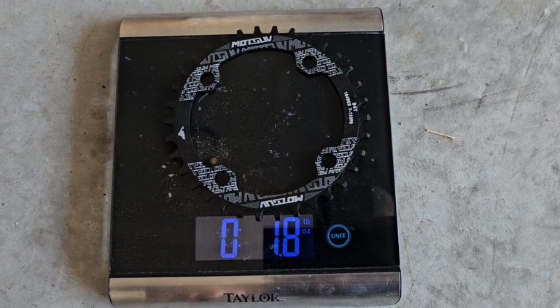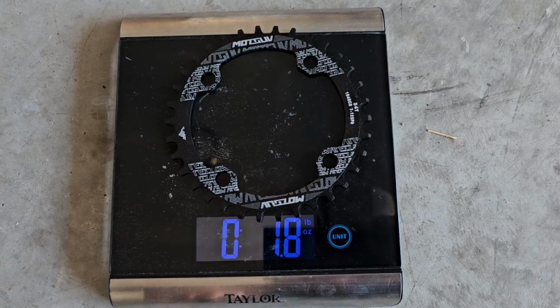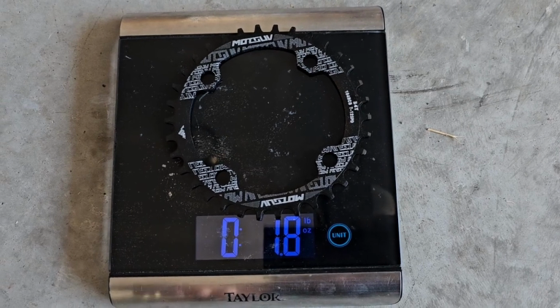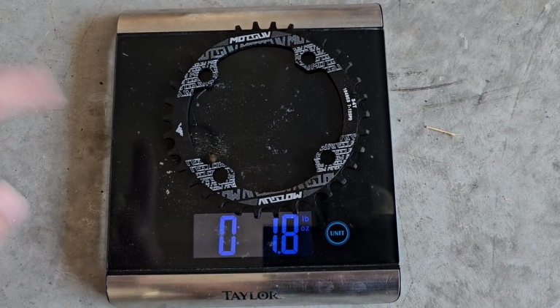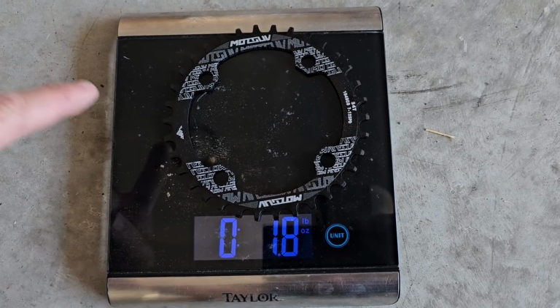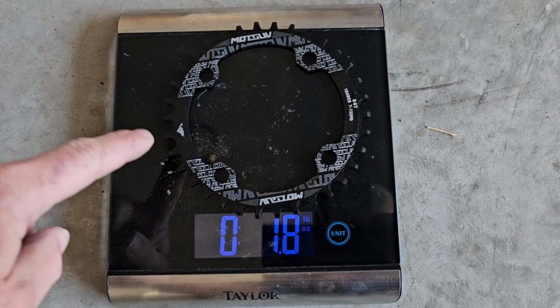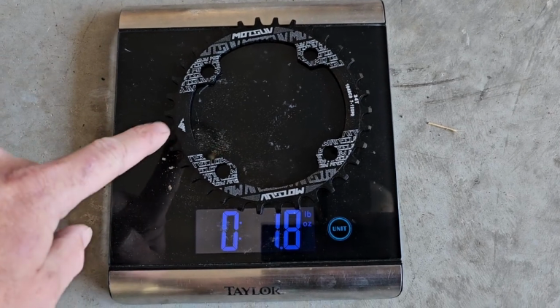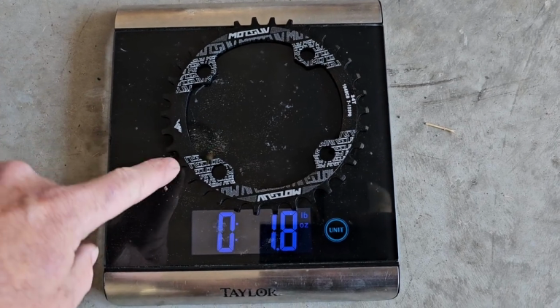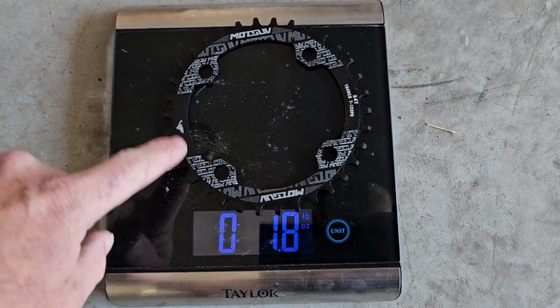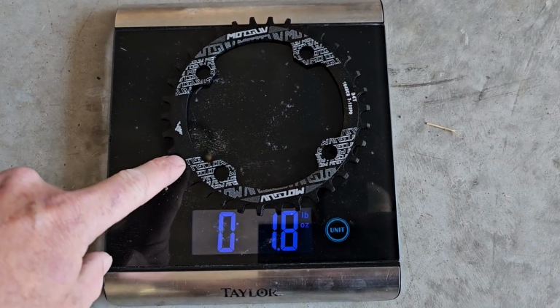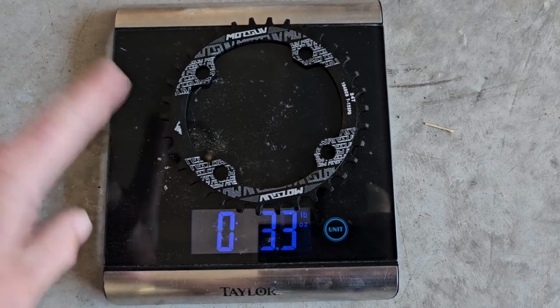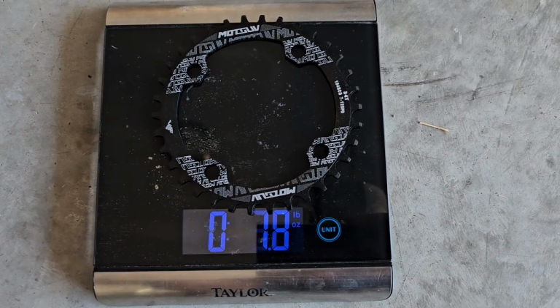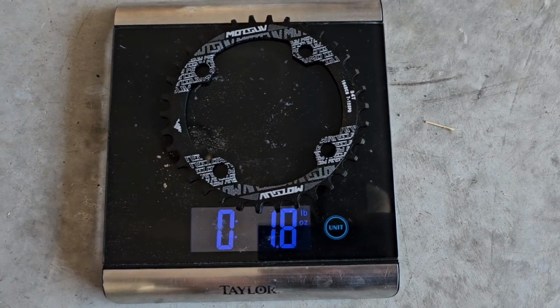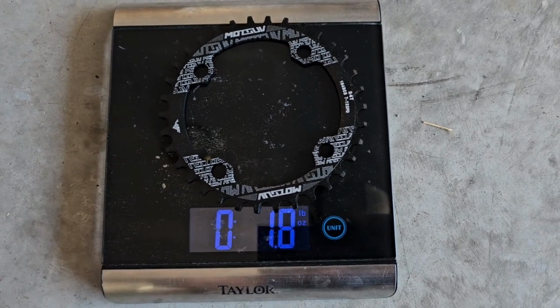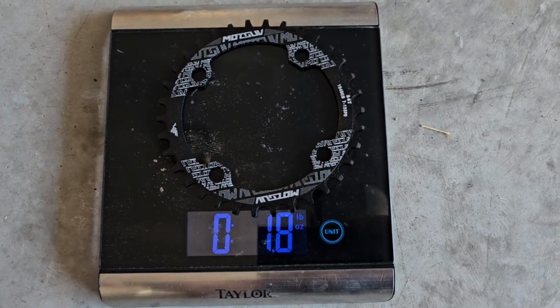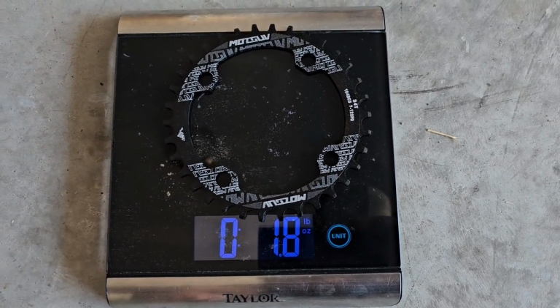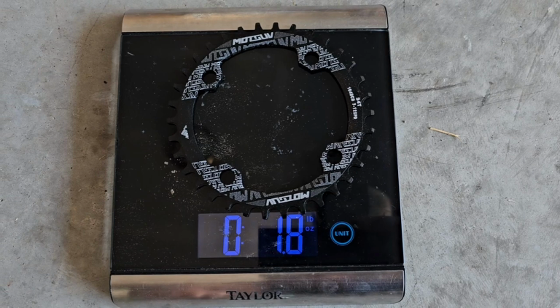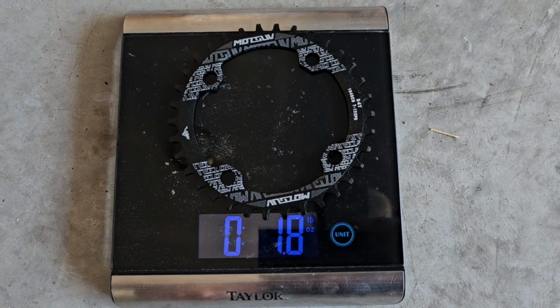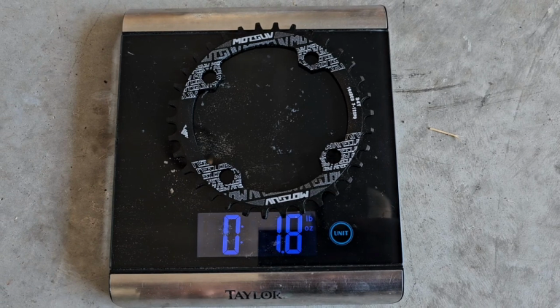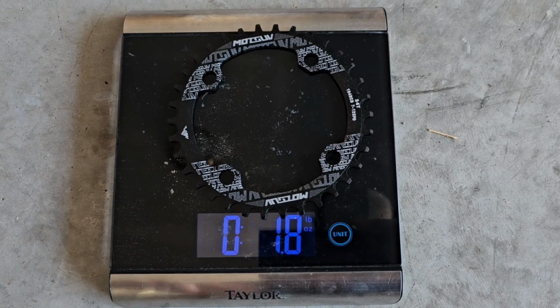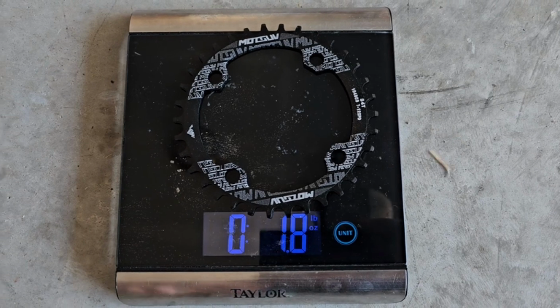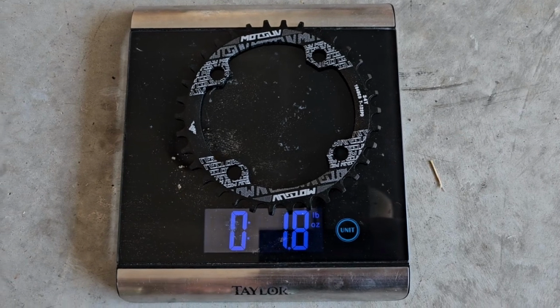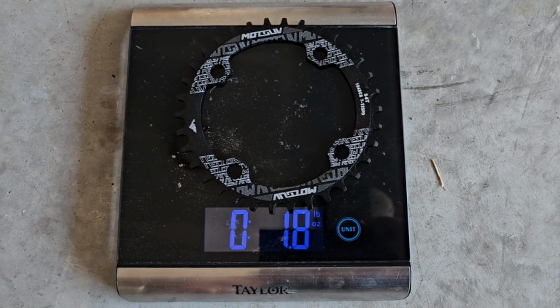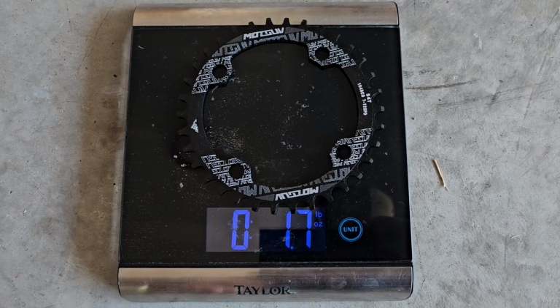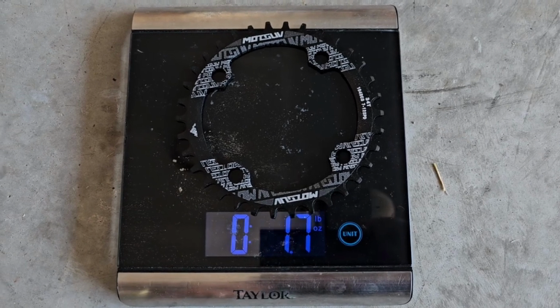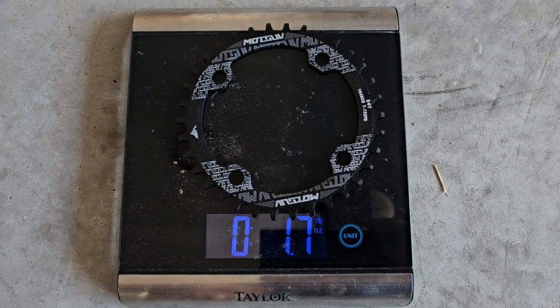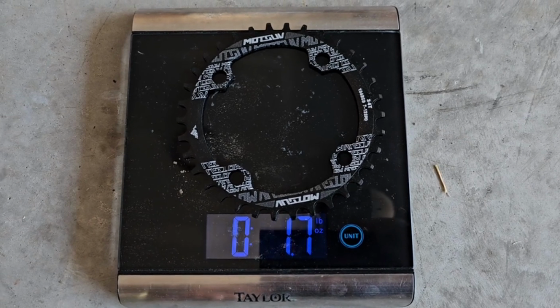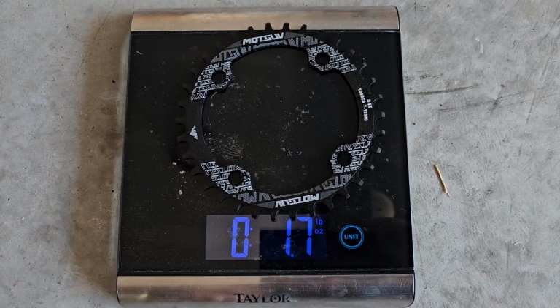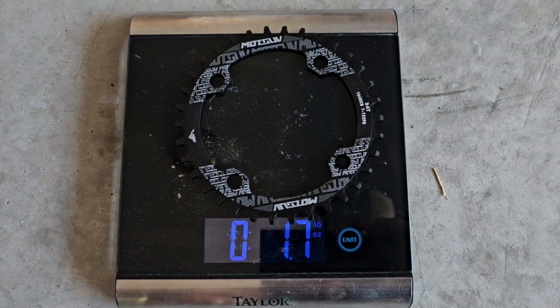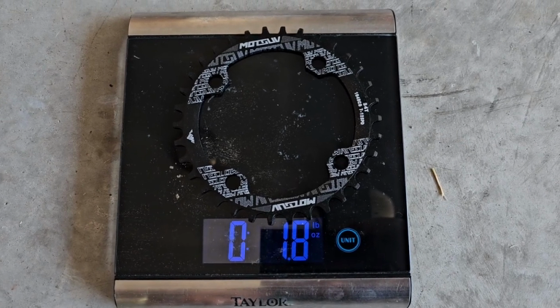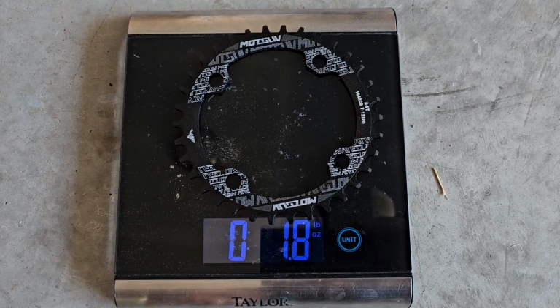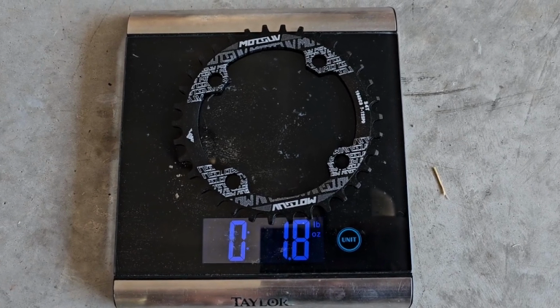We're gonna go ahead and install this, then put the crank arm back on and see how it rides.